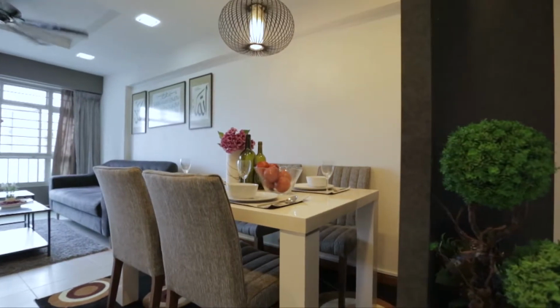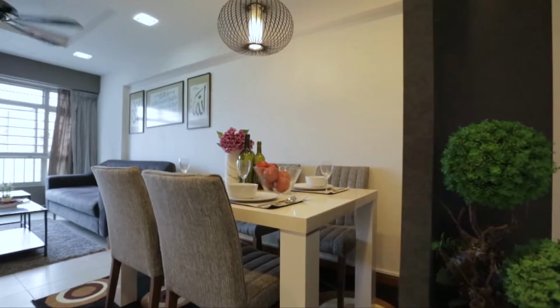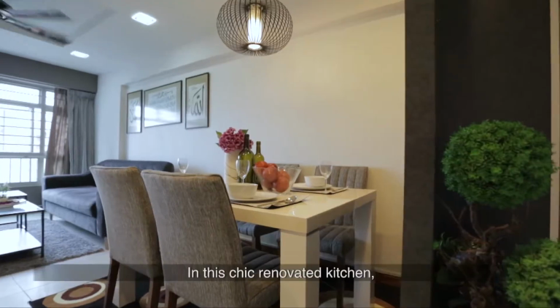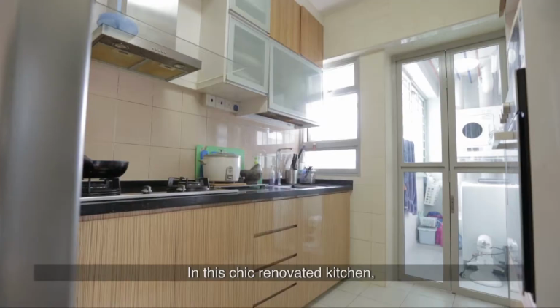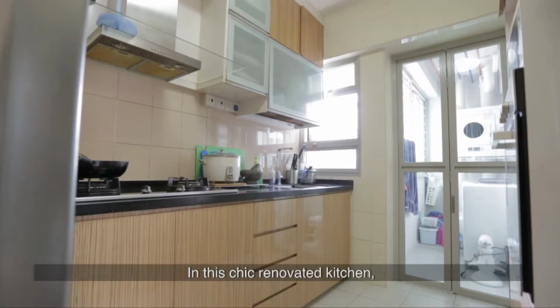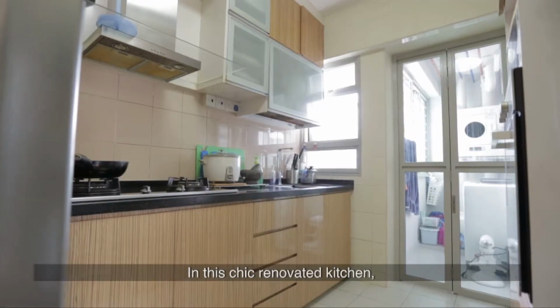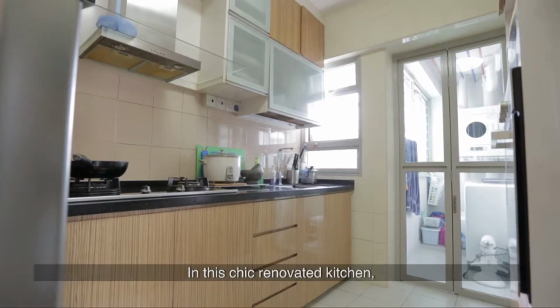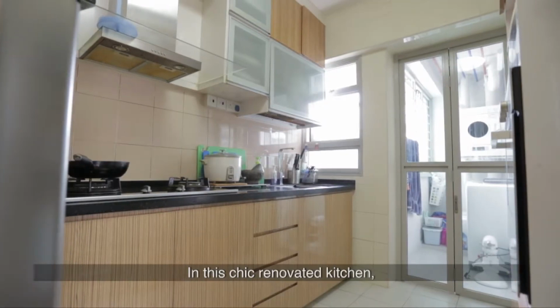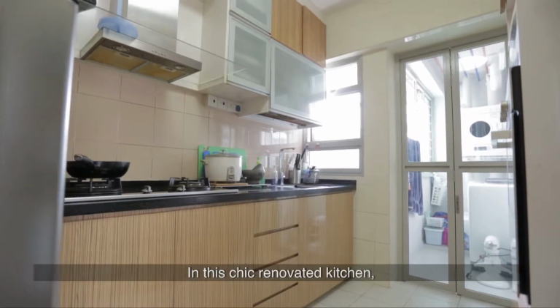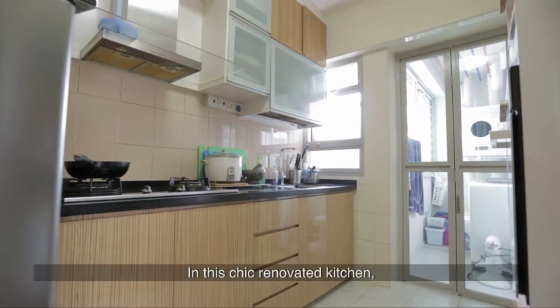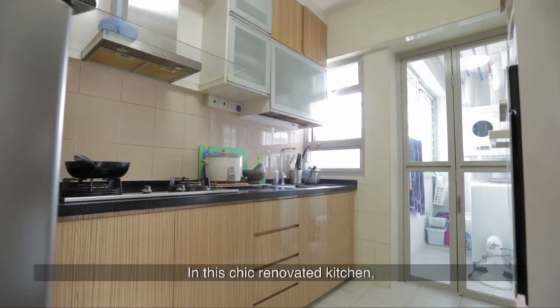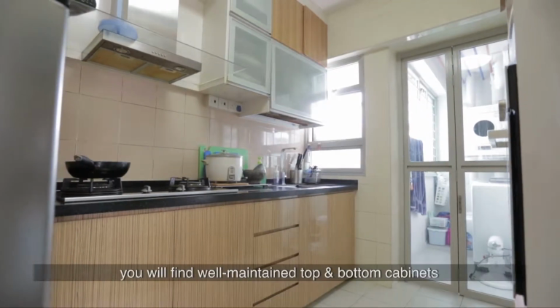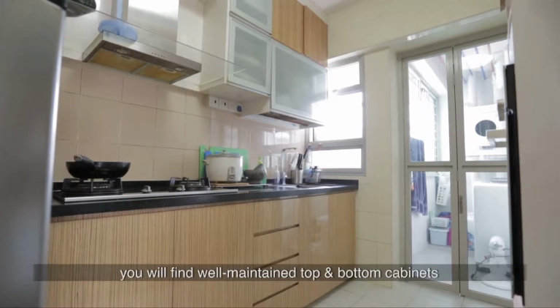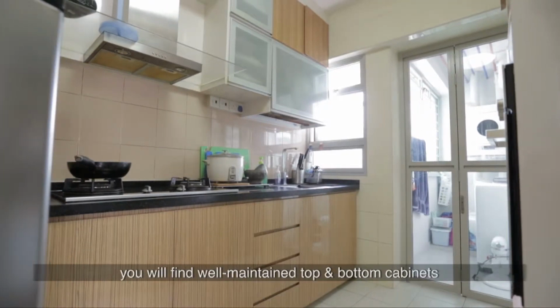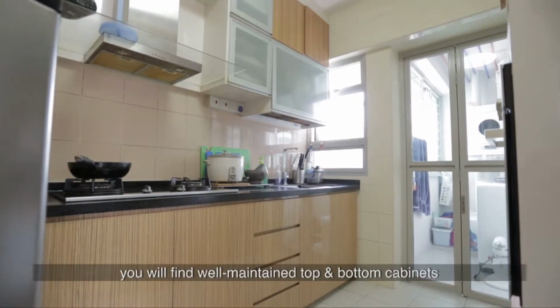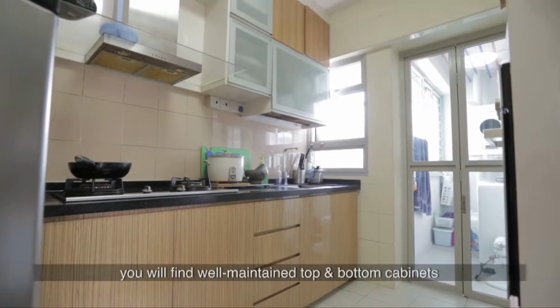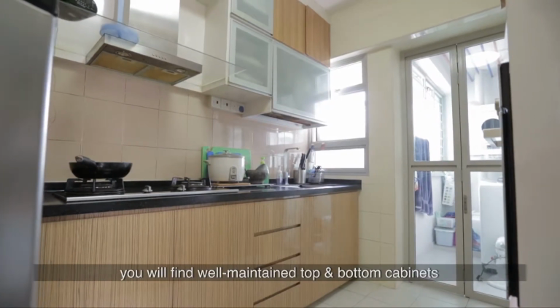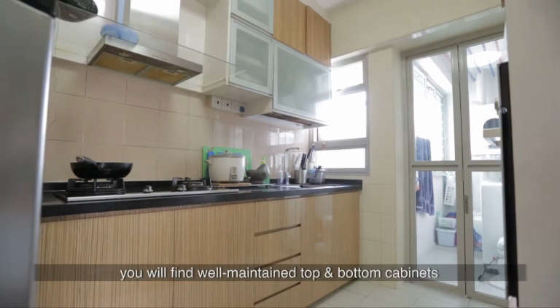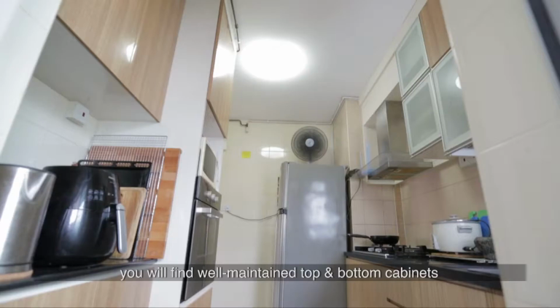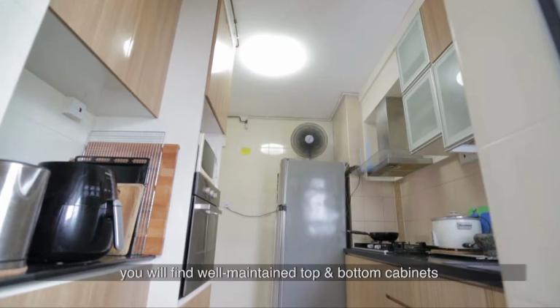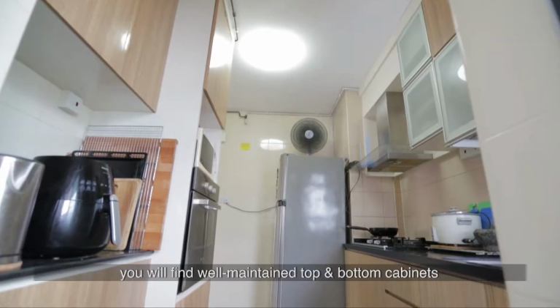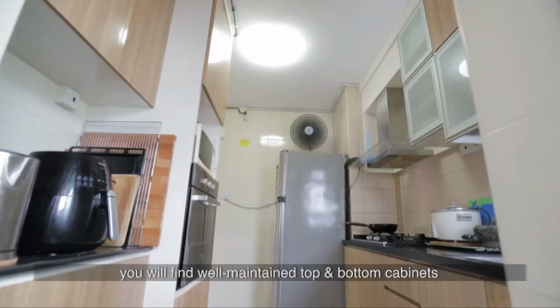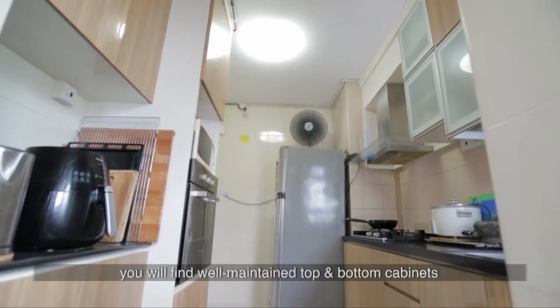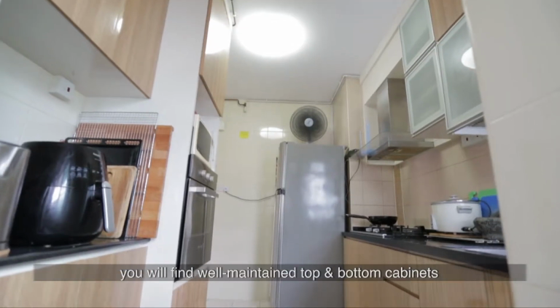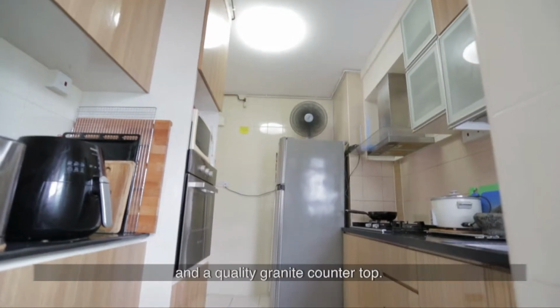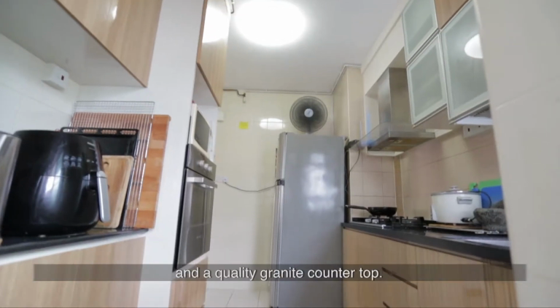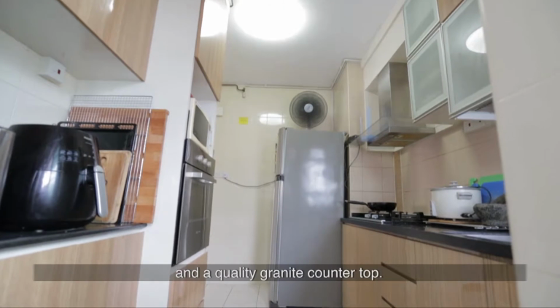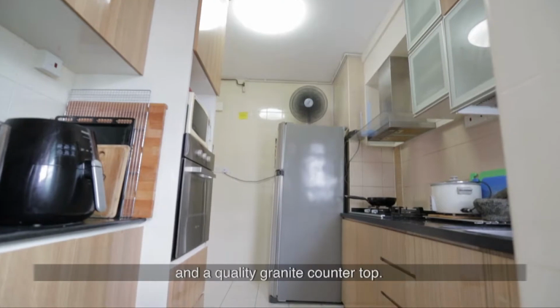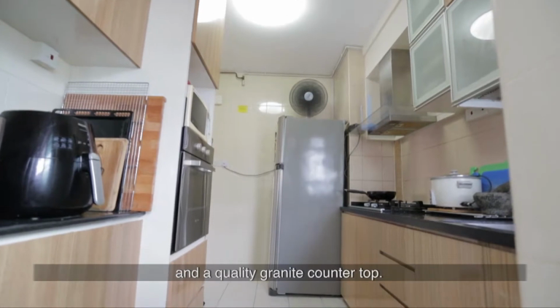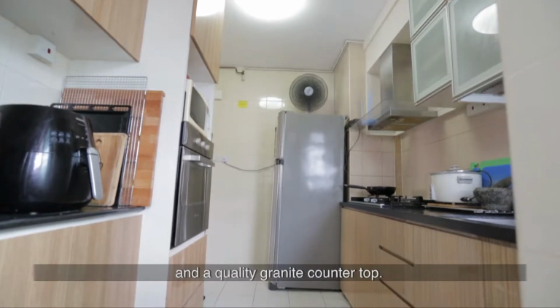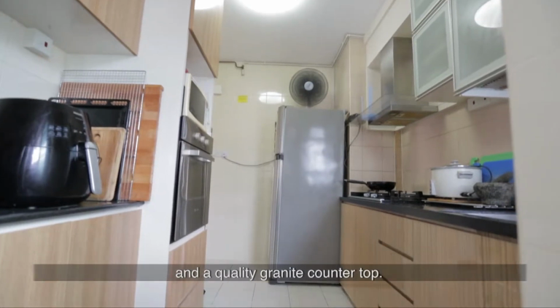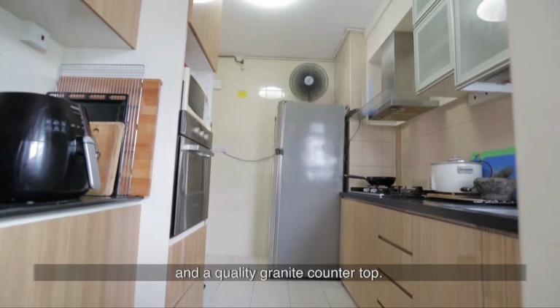In this chic renovated kitchen, you'll find well-maintained top and bottom cabinets and a quality granite countertop.